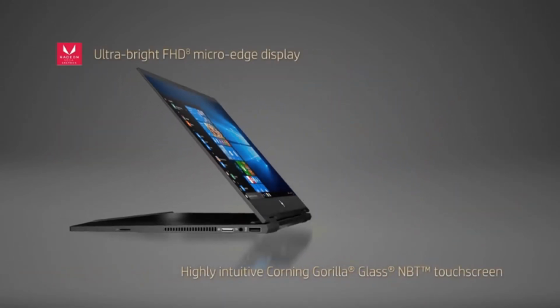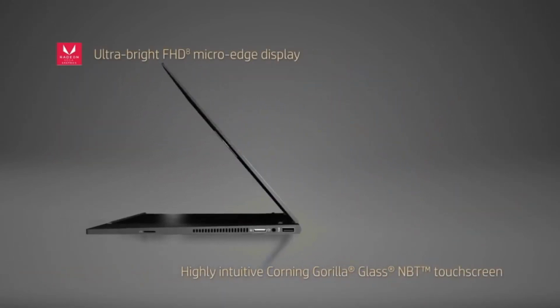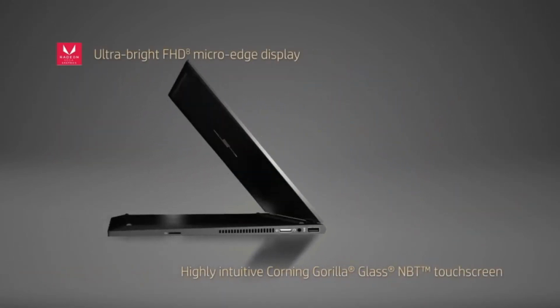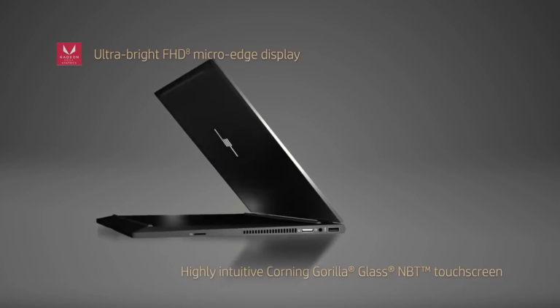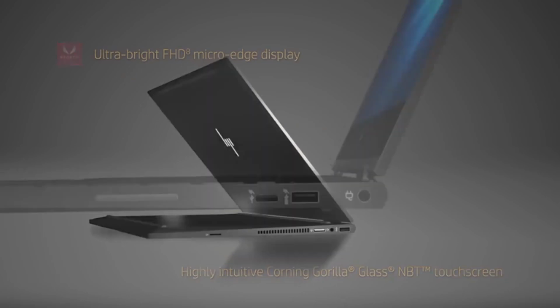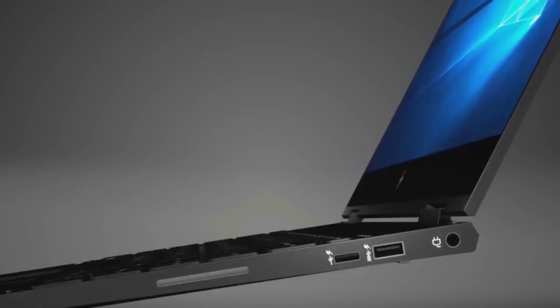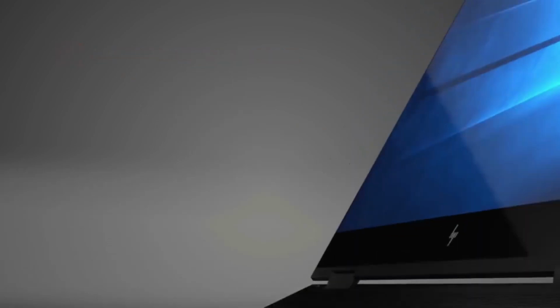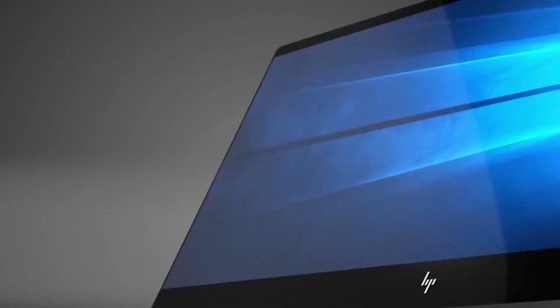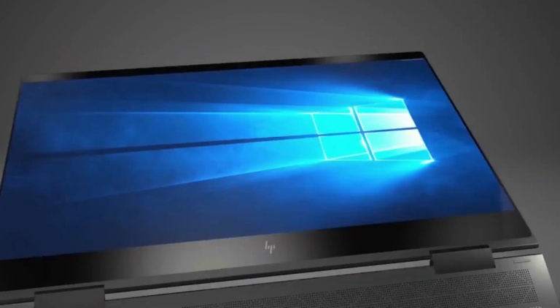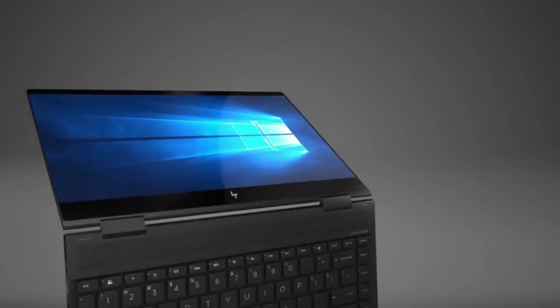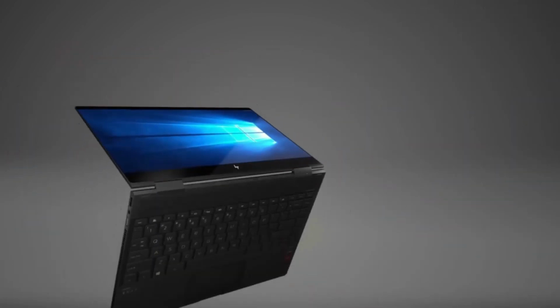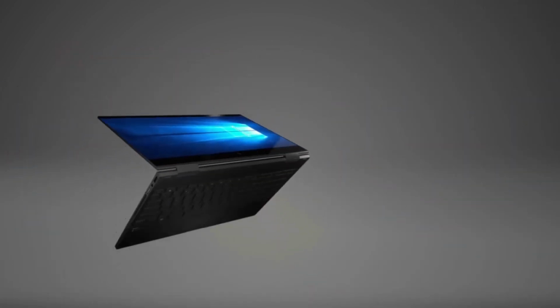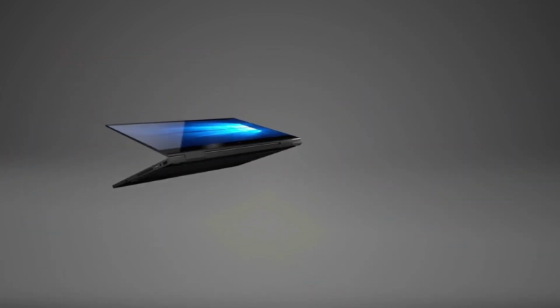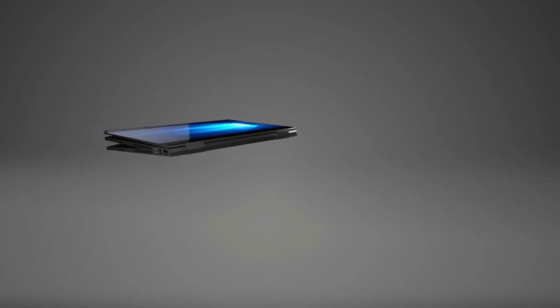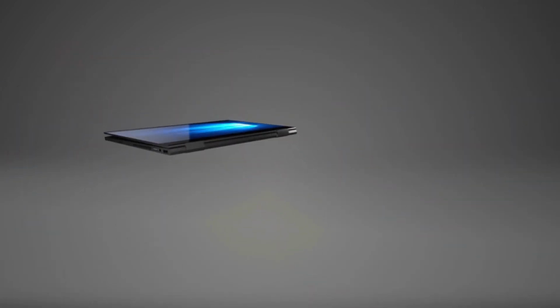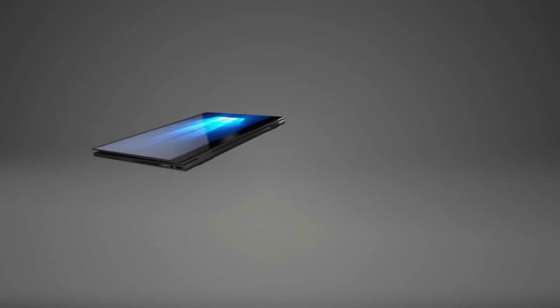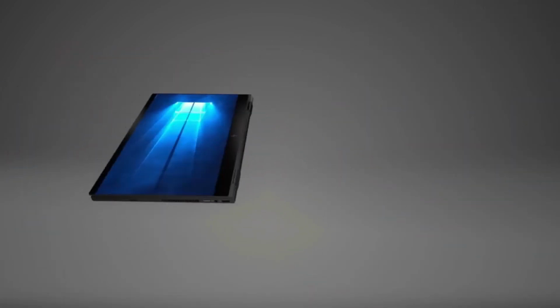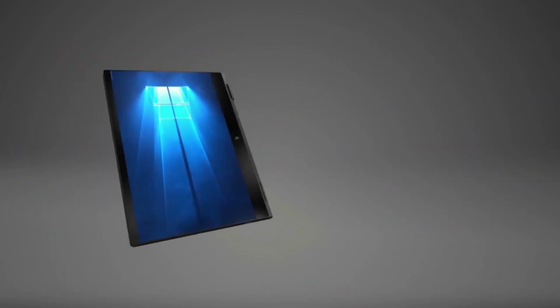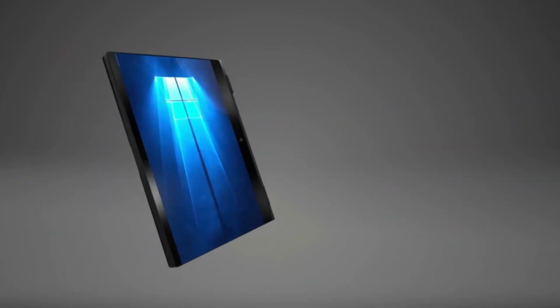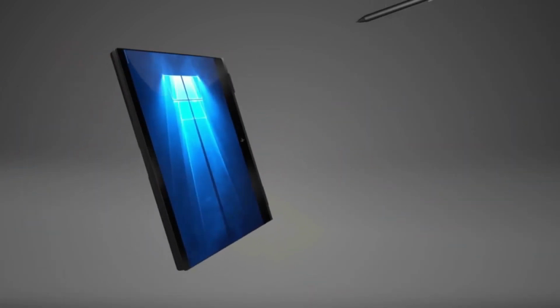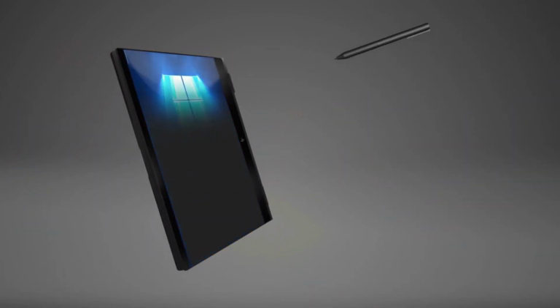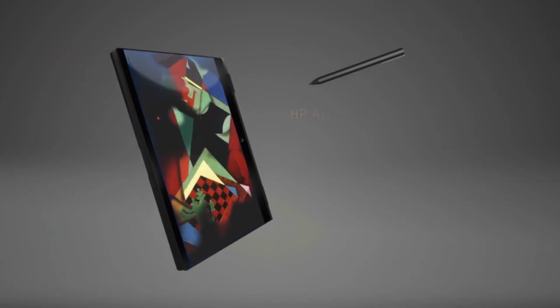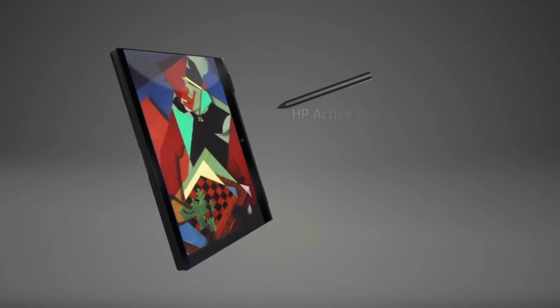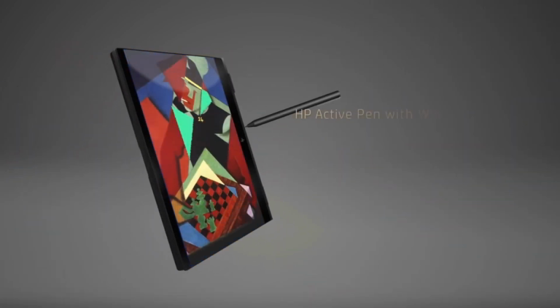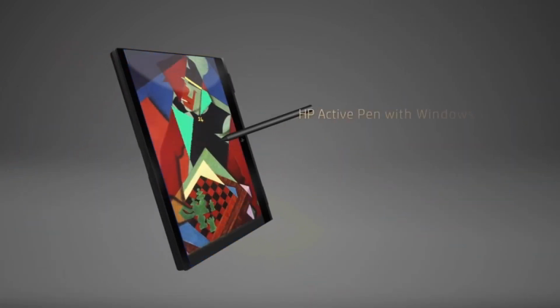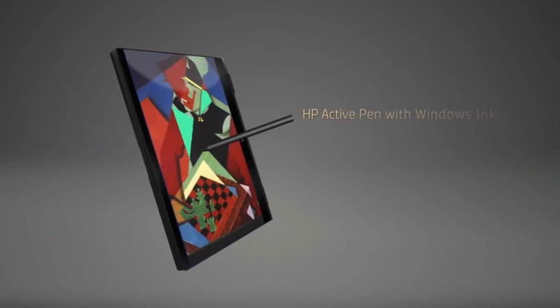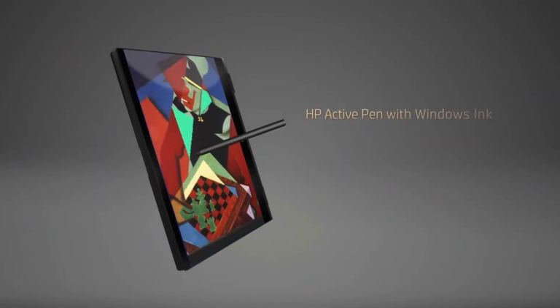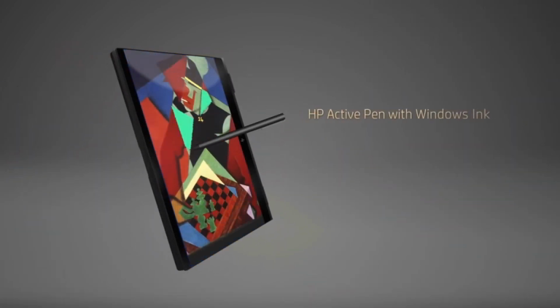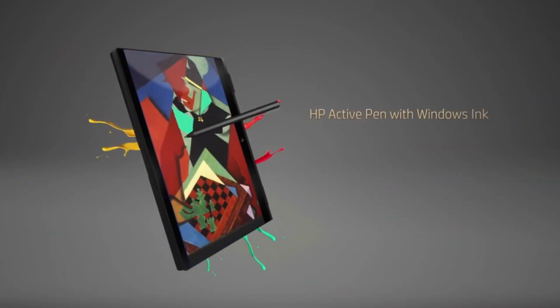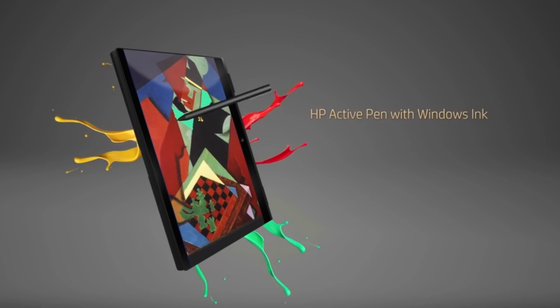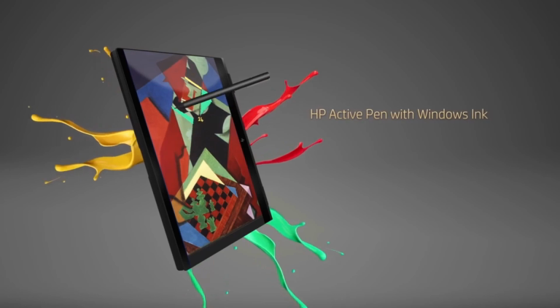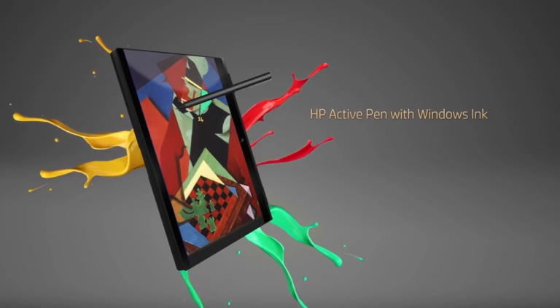This makes them ideal for anyone looking for a laptop that can be used in multiple ways and in multiple environments.